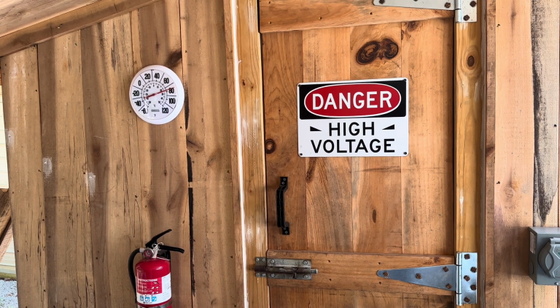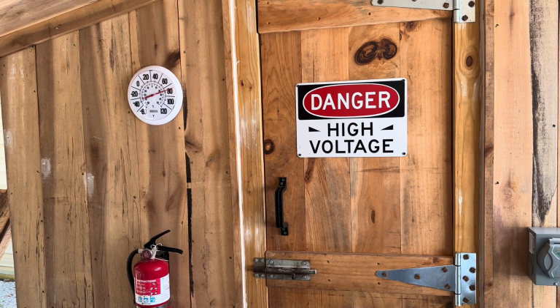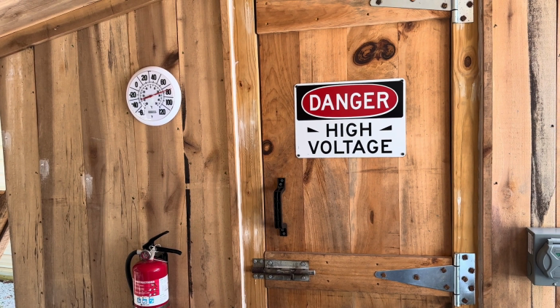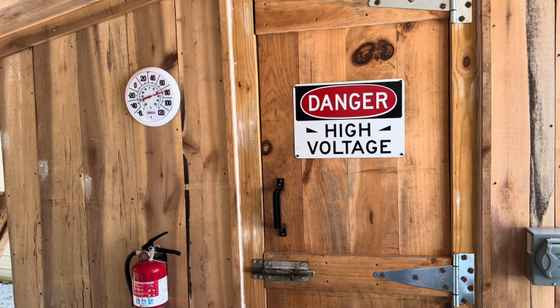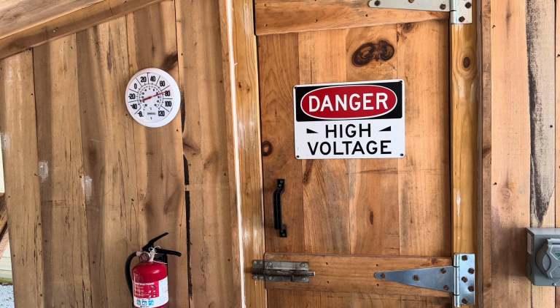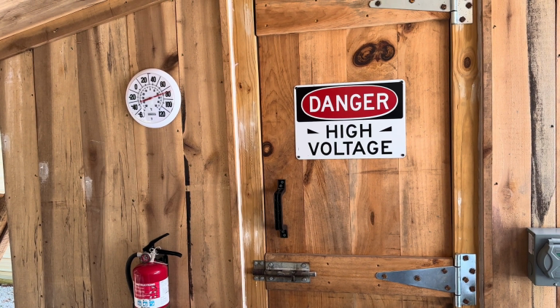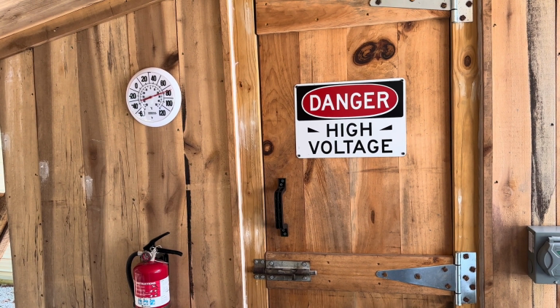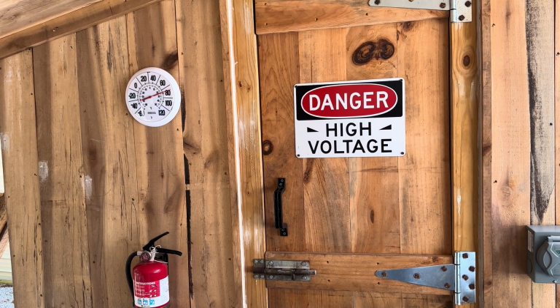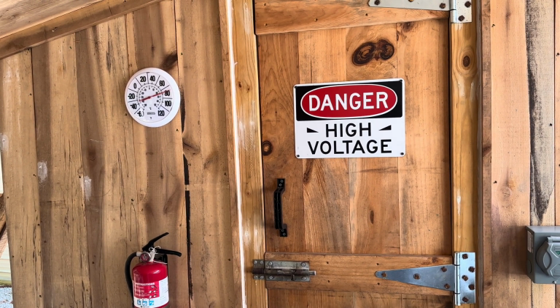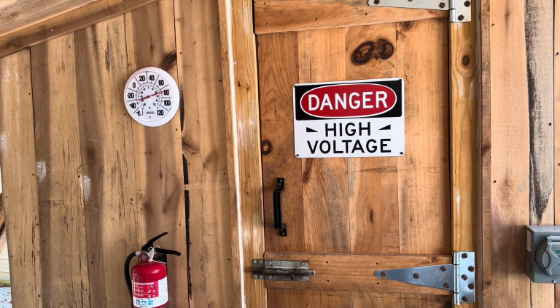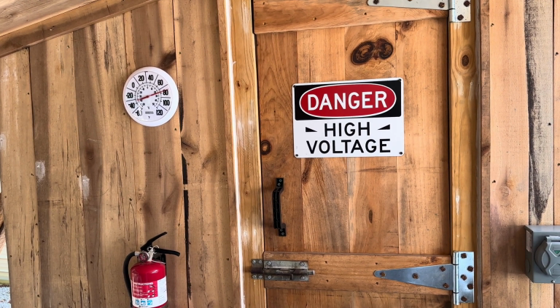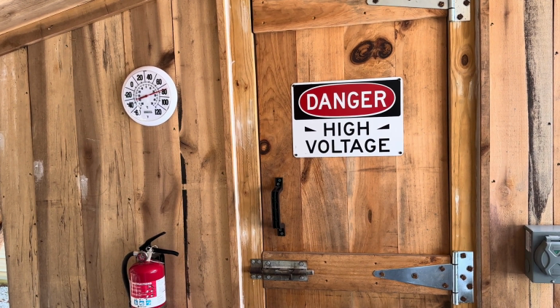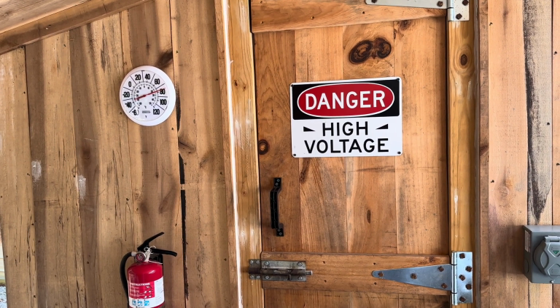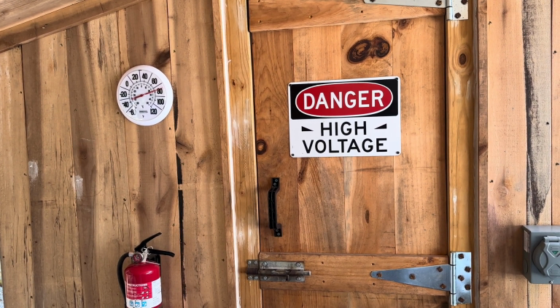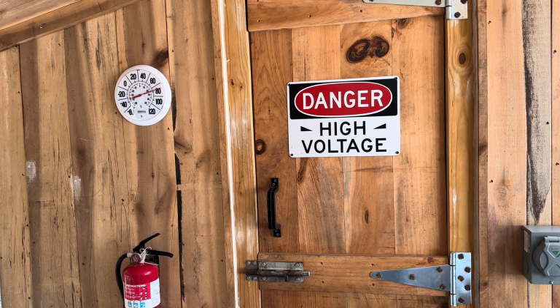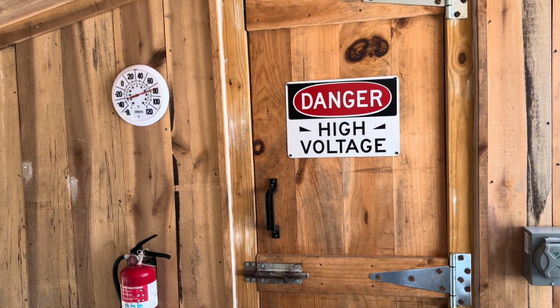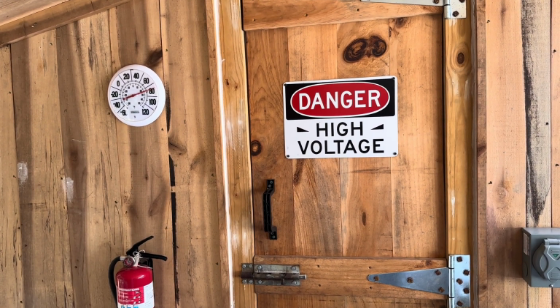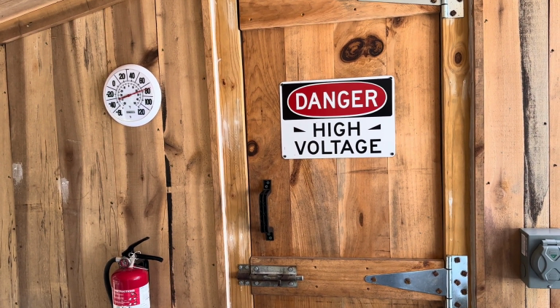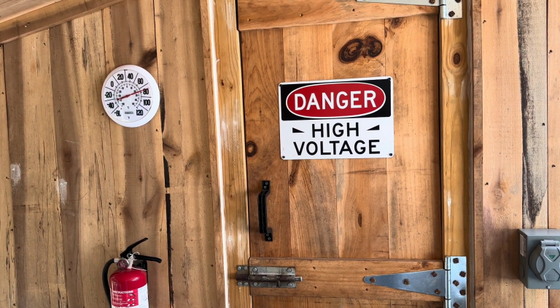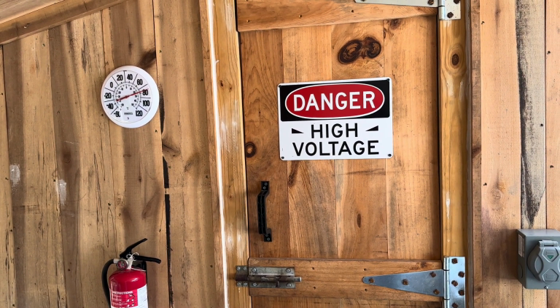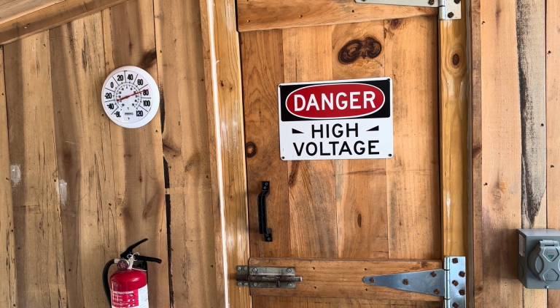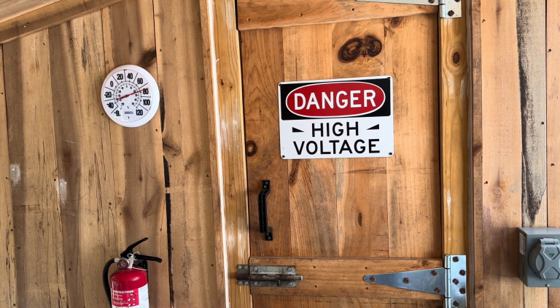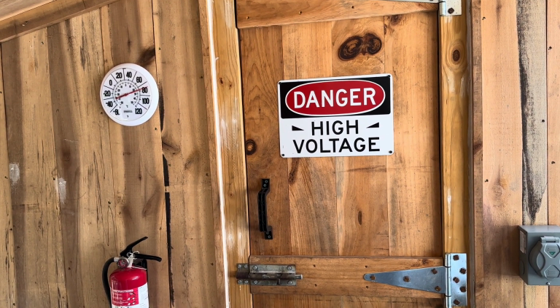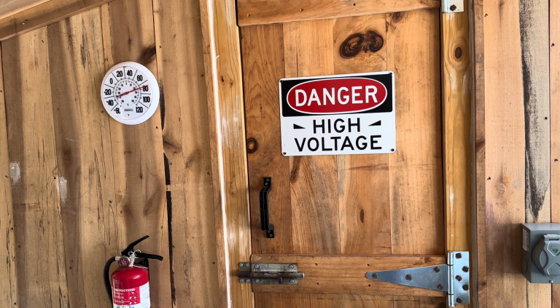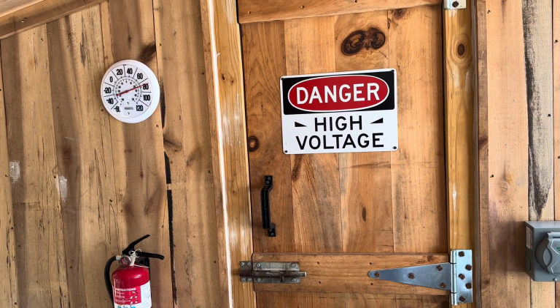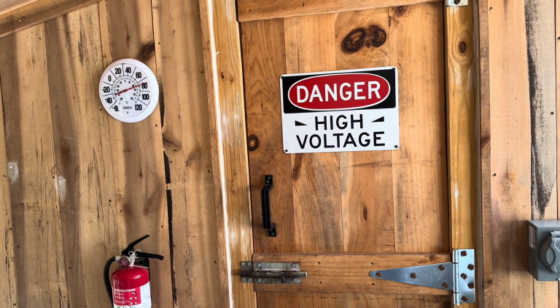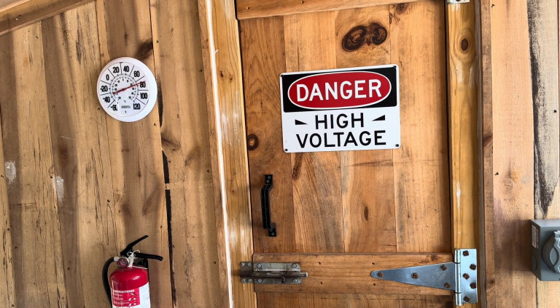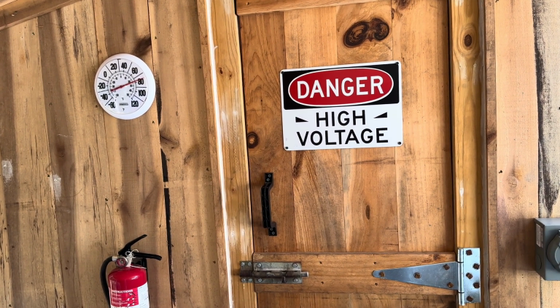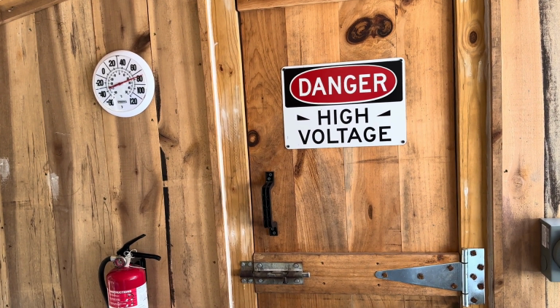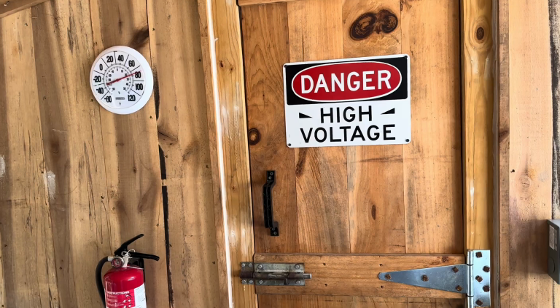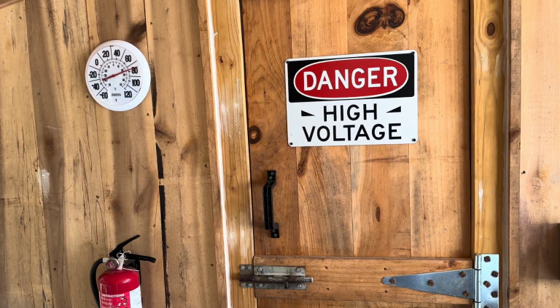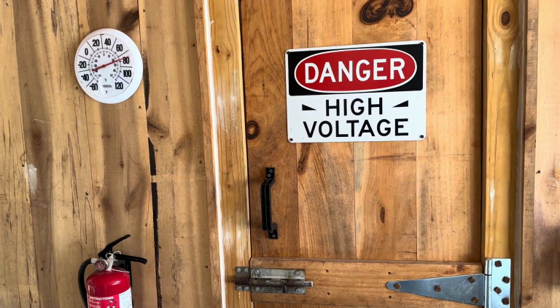Hey YouTube, this is Southern Prepper 1. I've made some changes in the power shed. Let's go in and look and see what I've done.